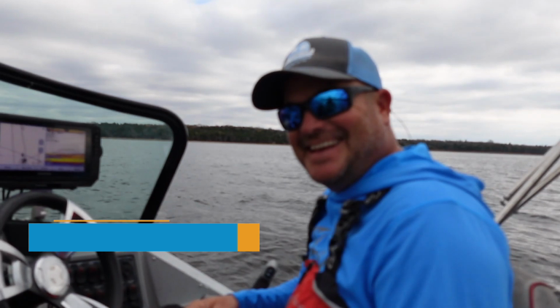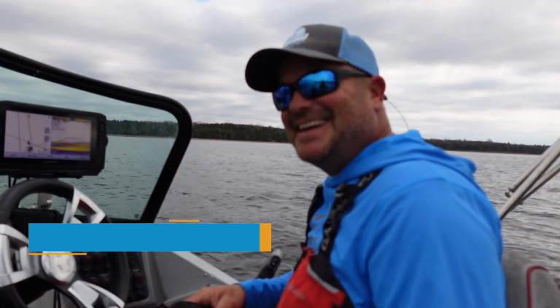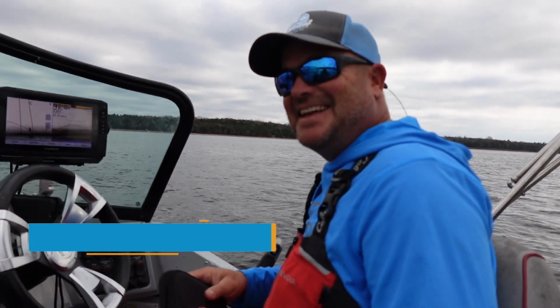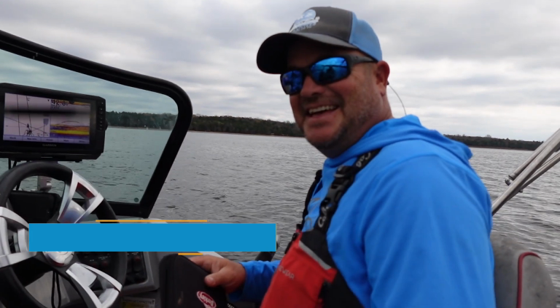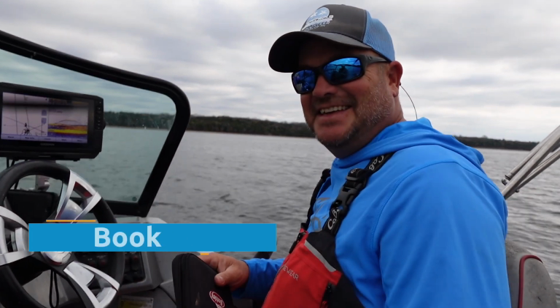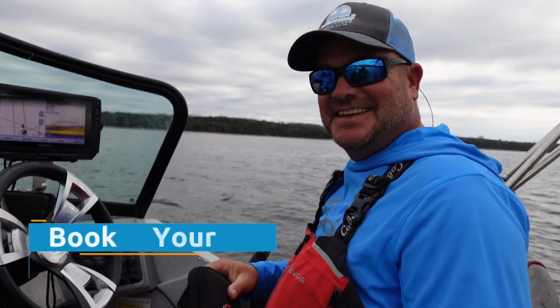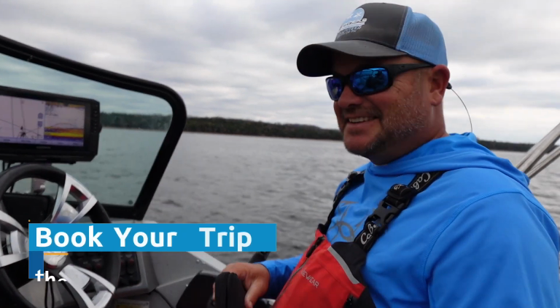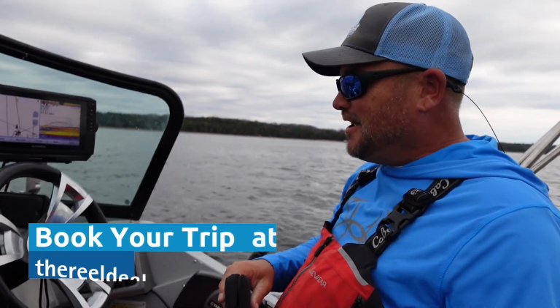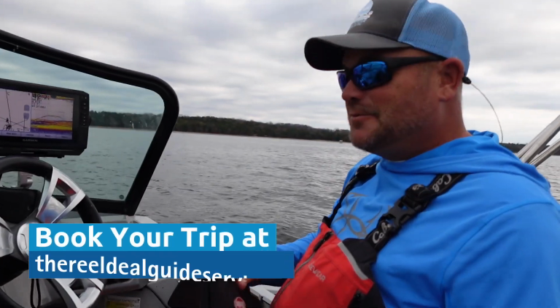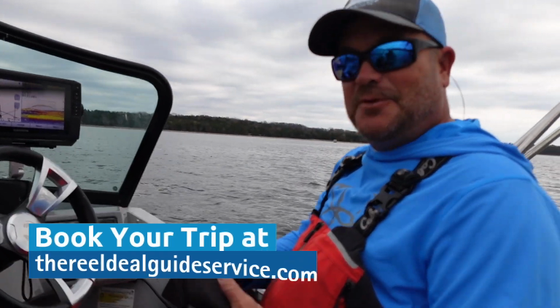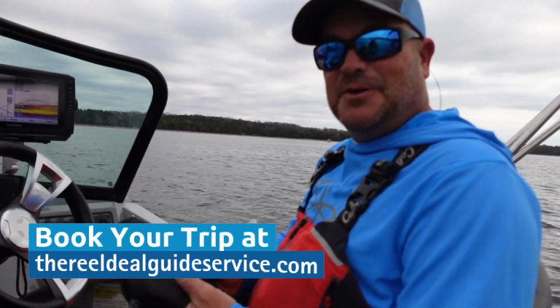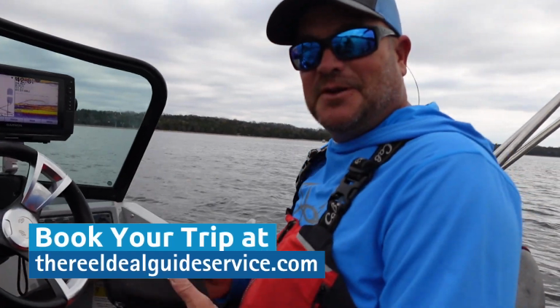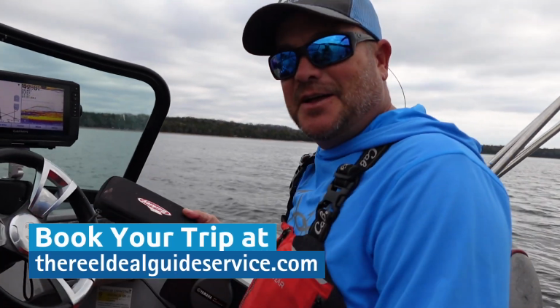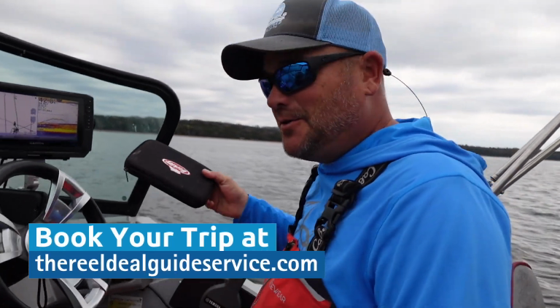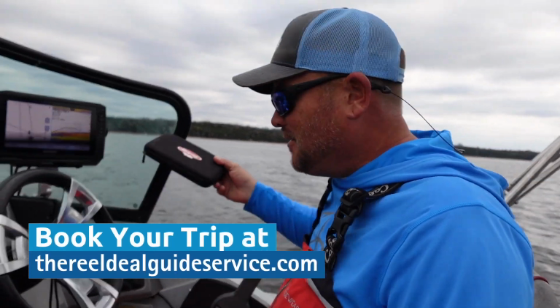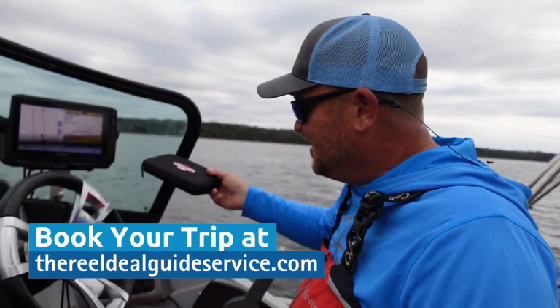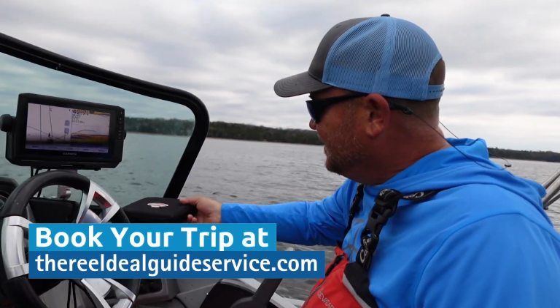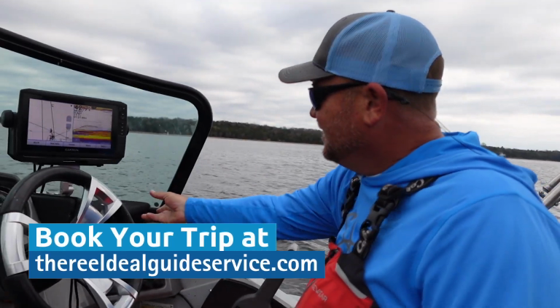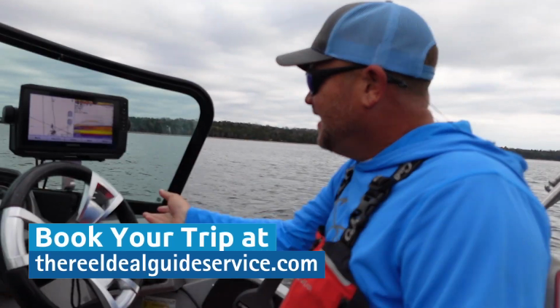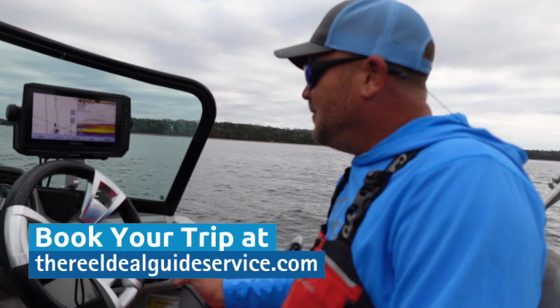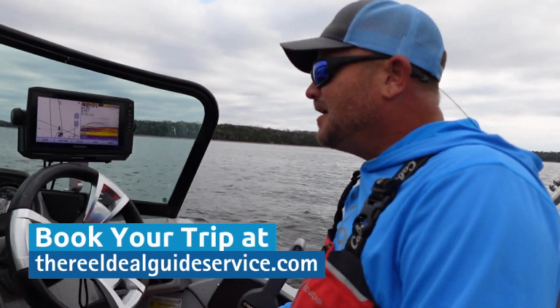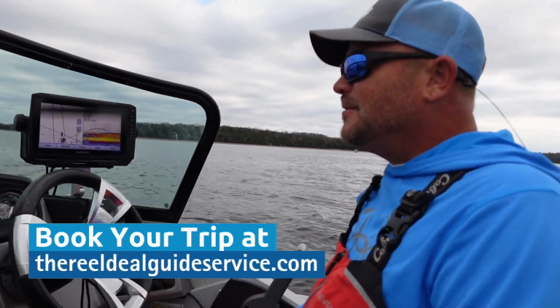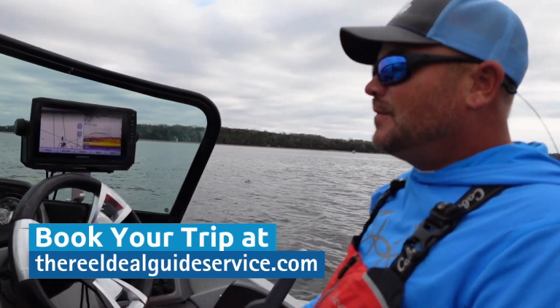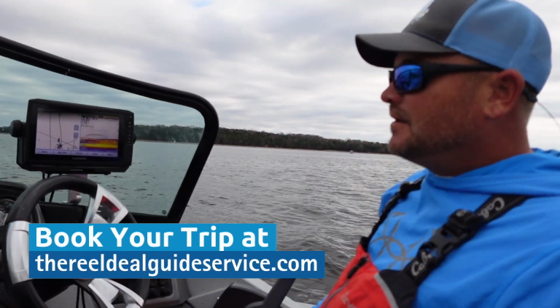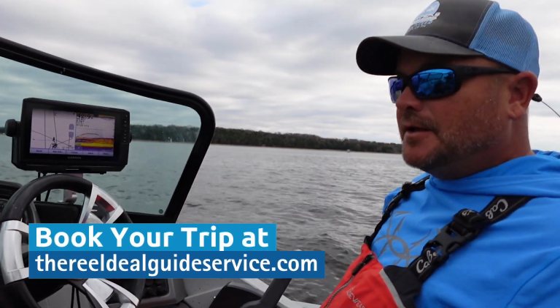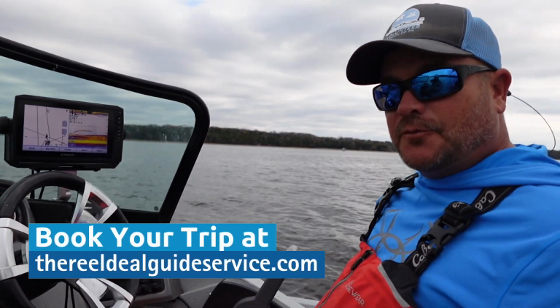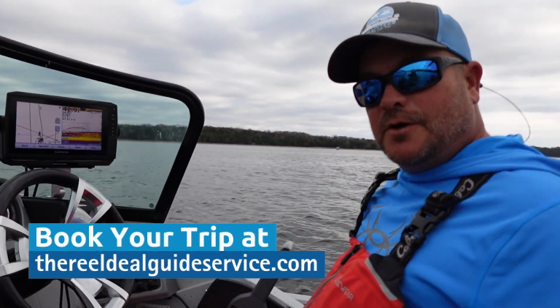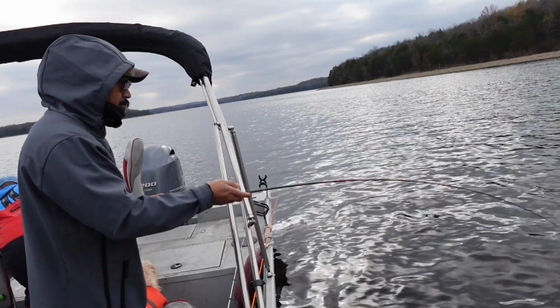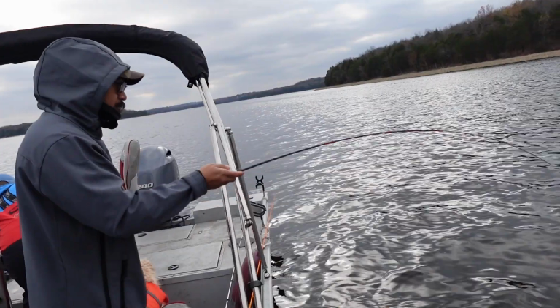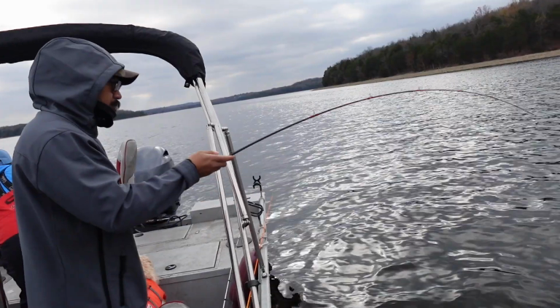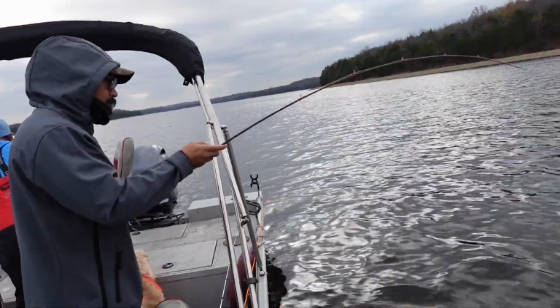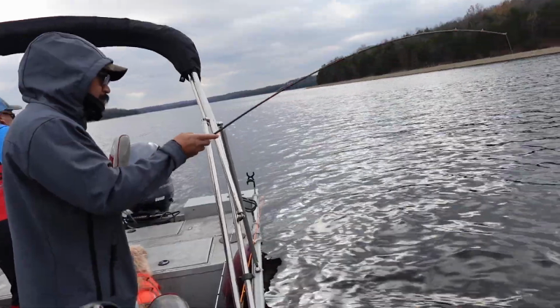Hey, Daniel with The Real Deal. How y'all doing? We got some tips for you — winter tactics.